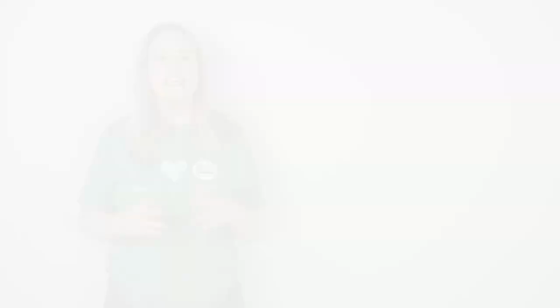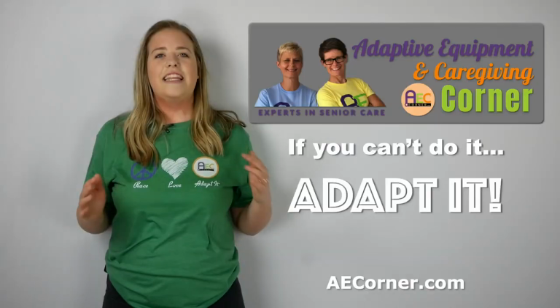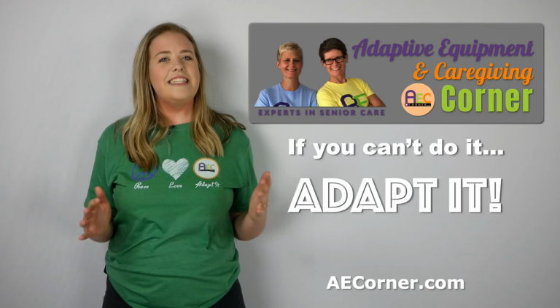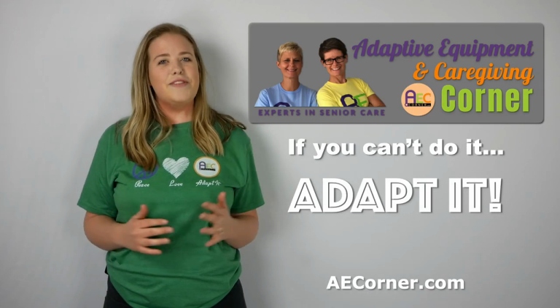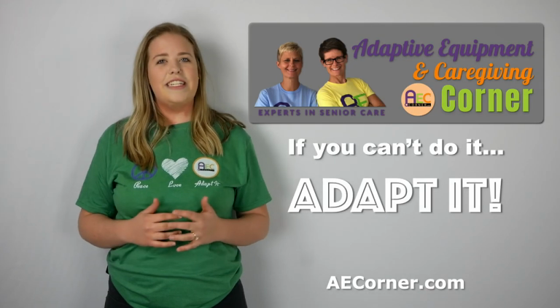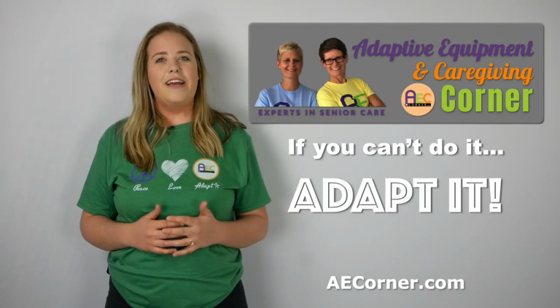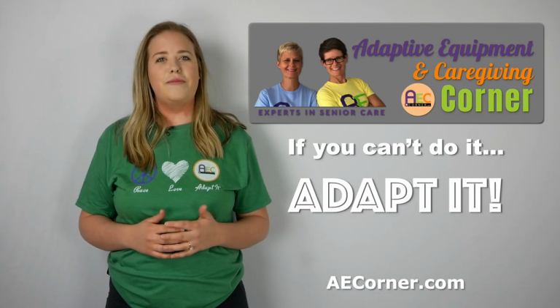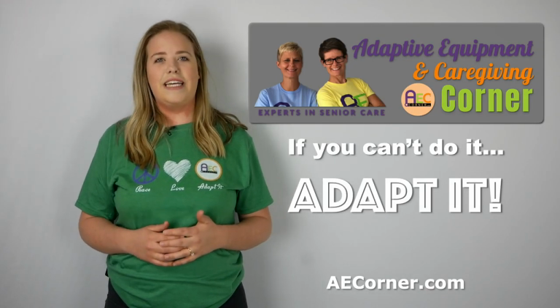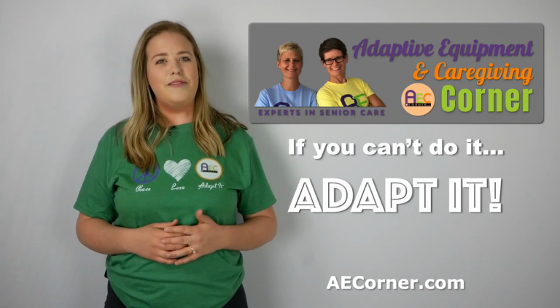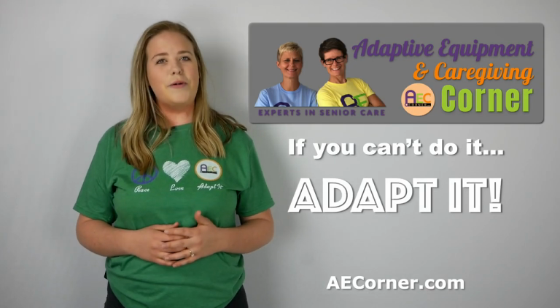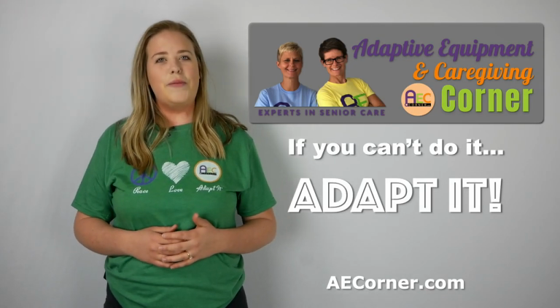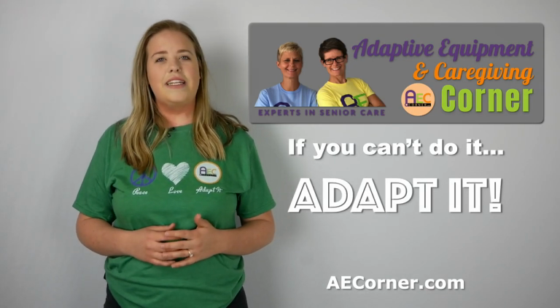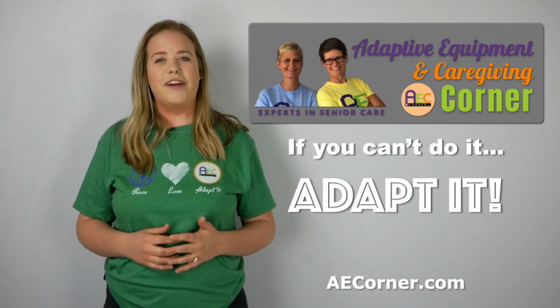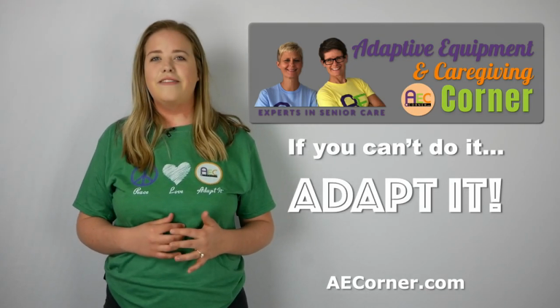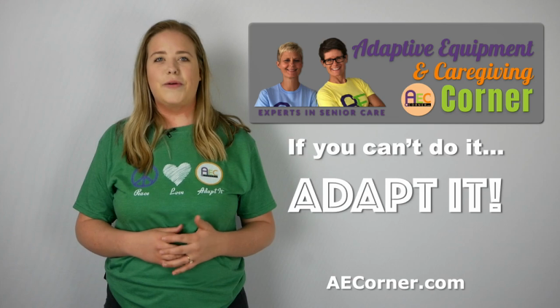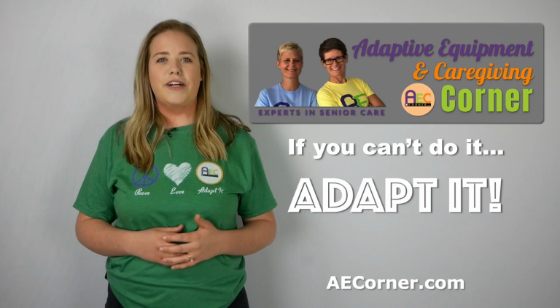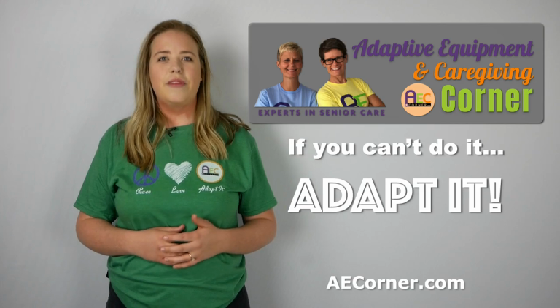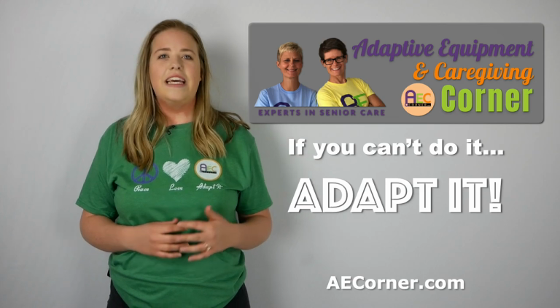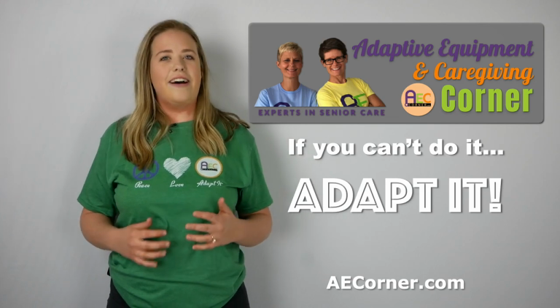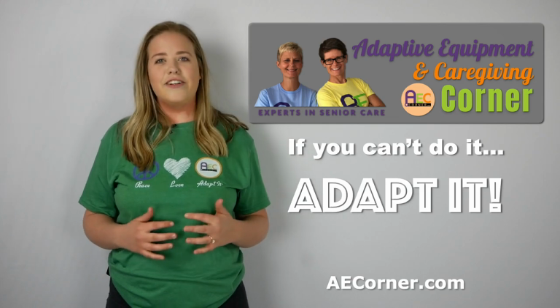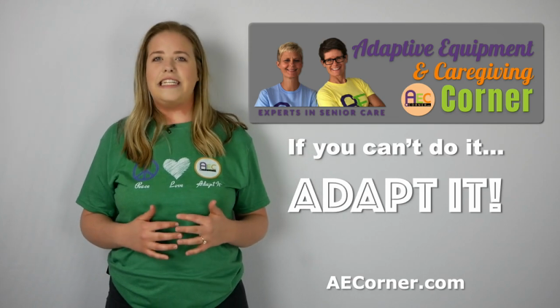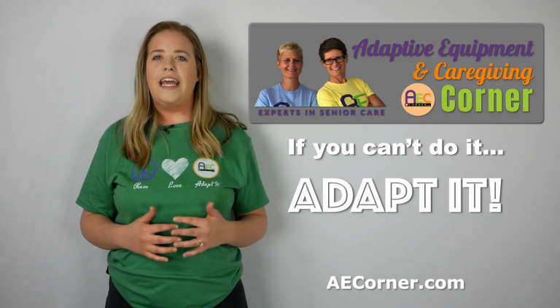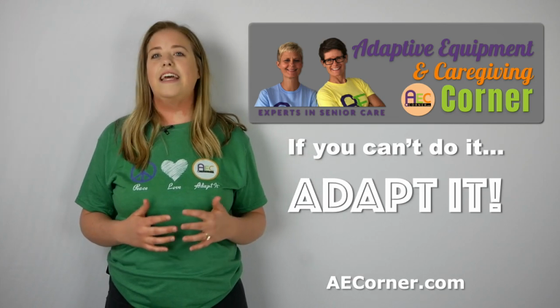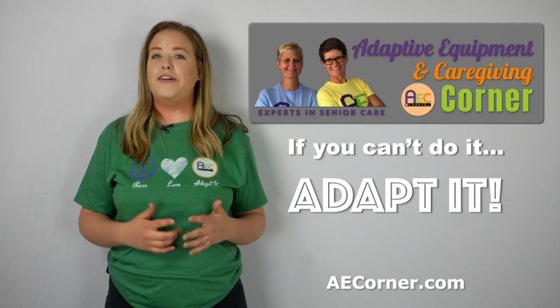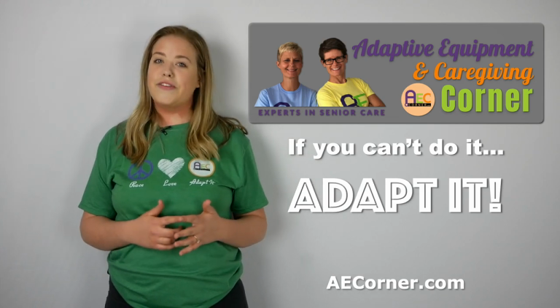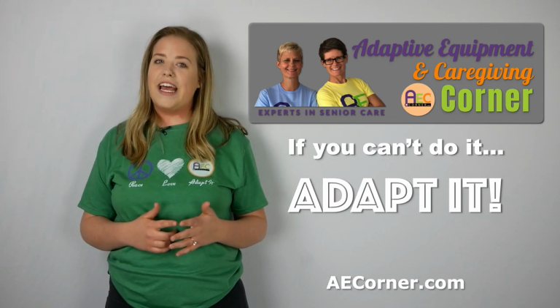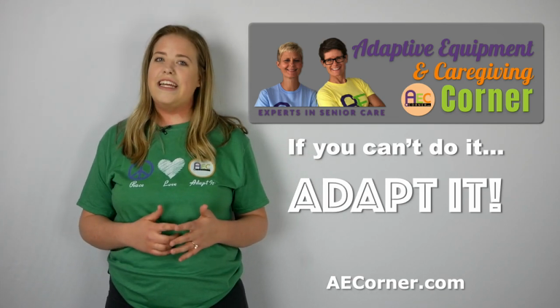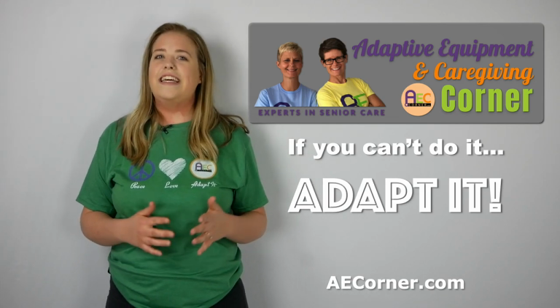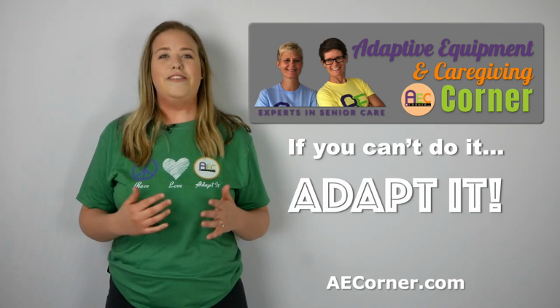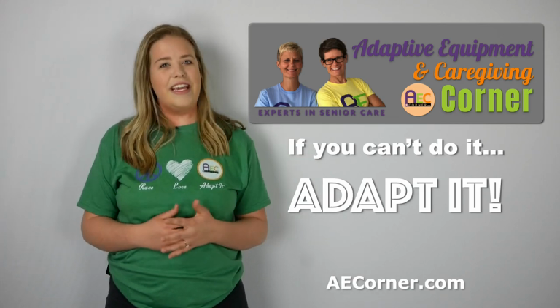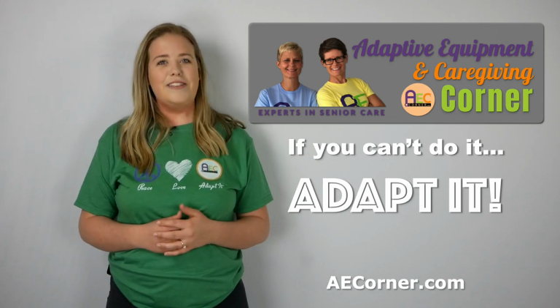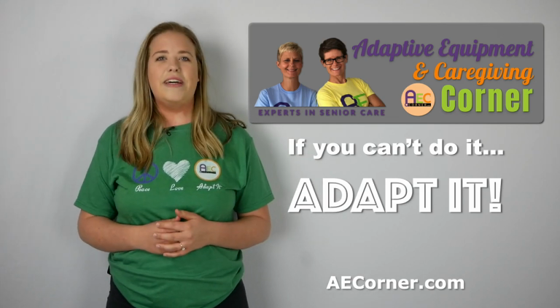That's it for today from Adaptive Equipment and Caregiving Corner. Have a great day, and don't forget — if you can't do it, adapt it!